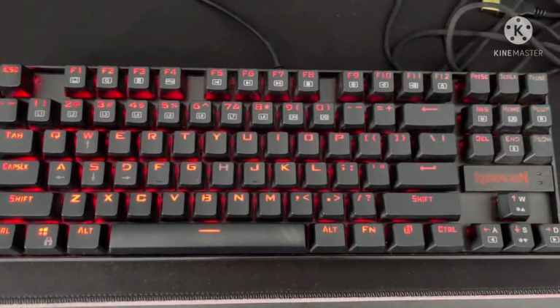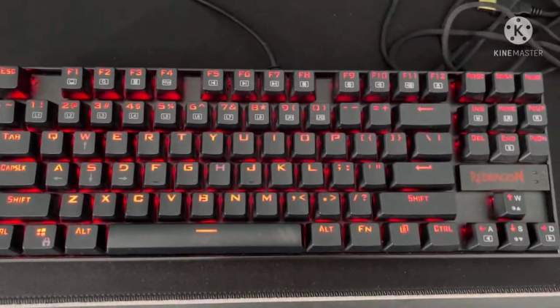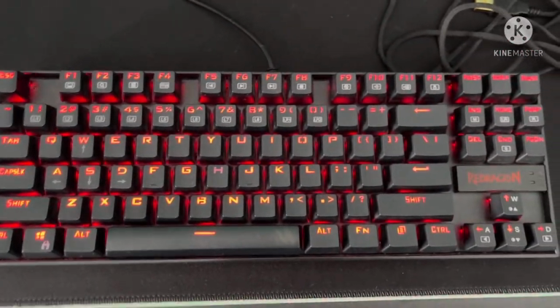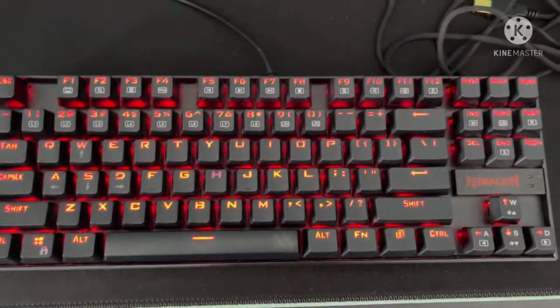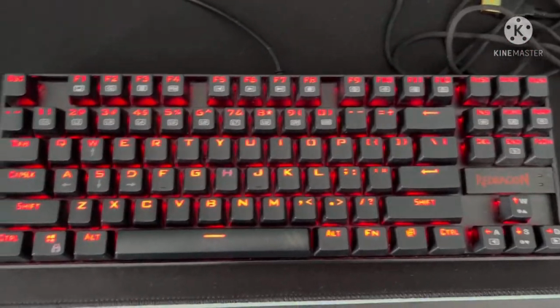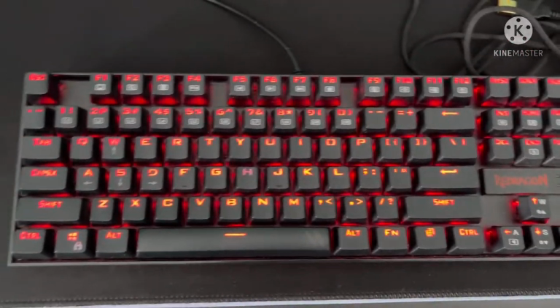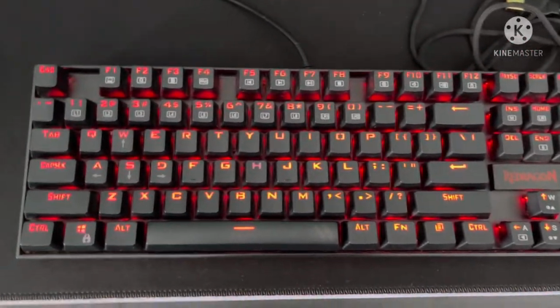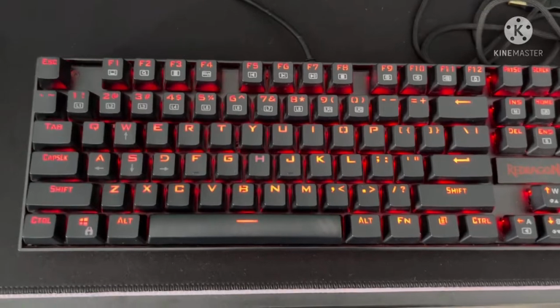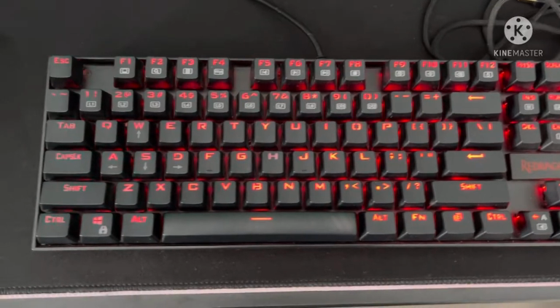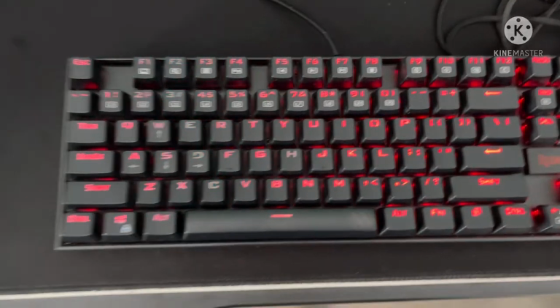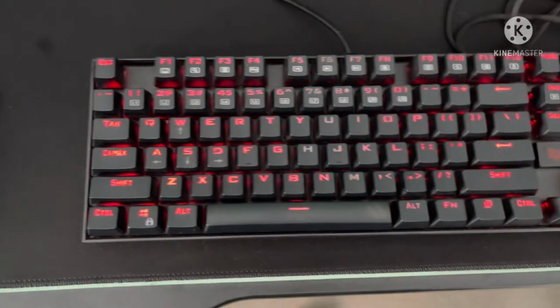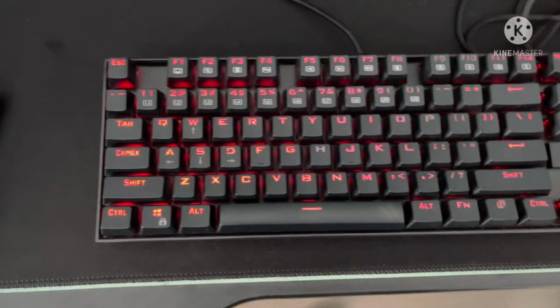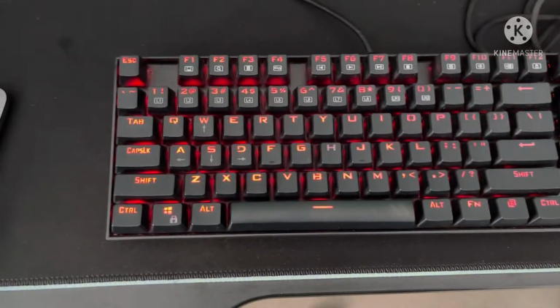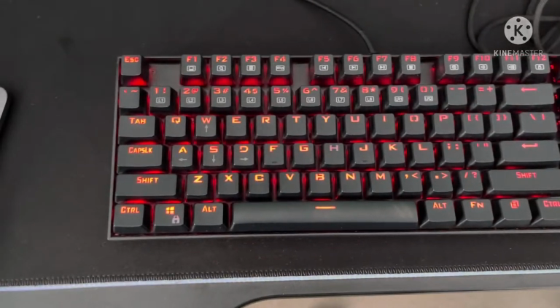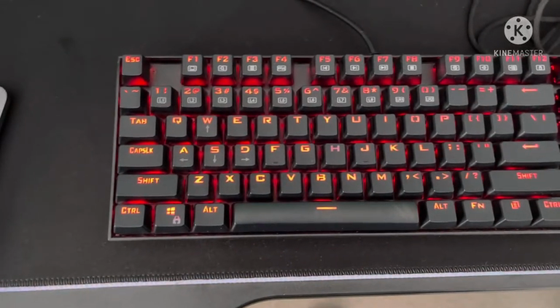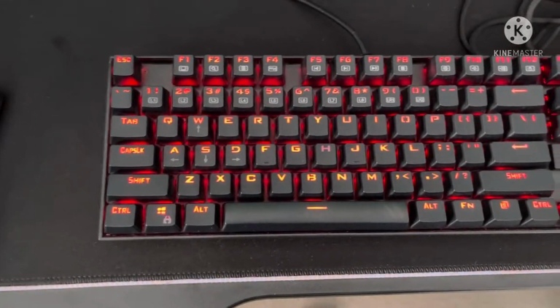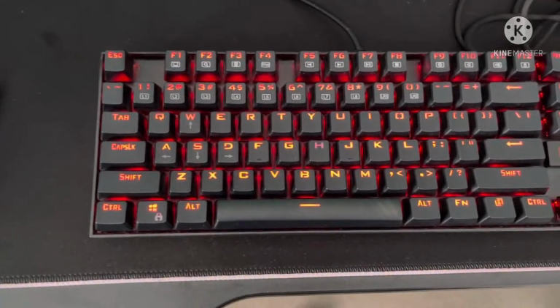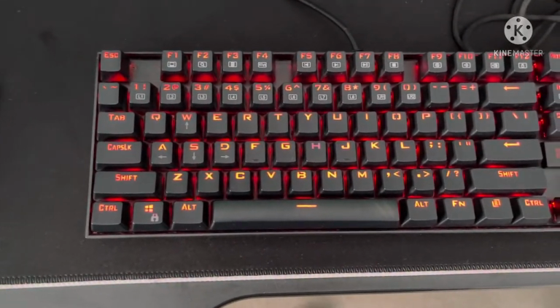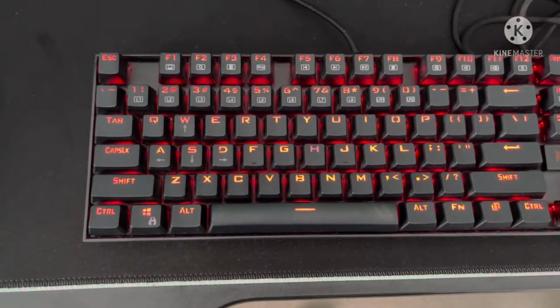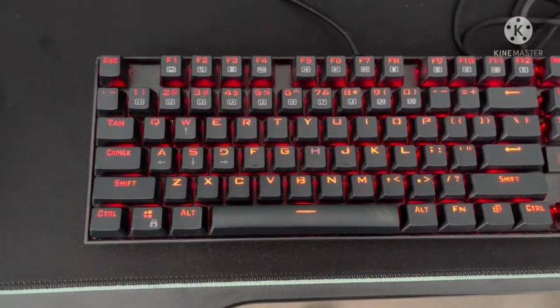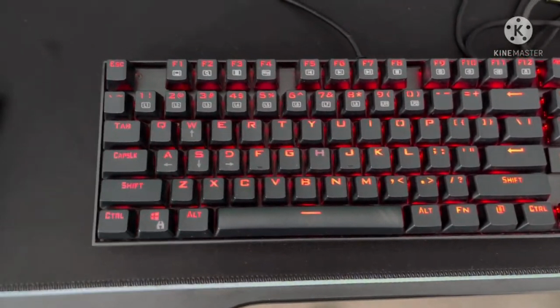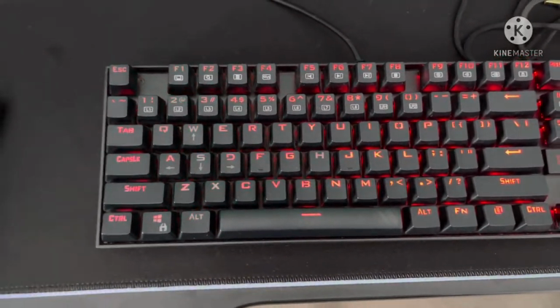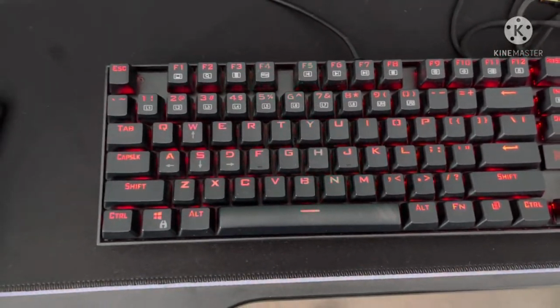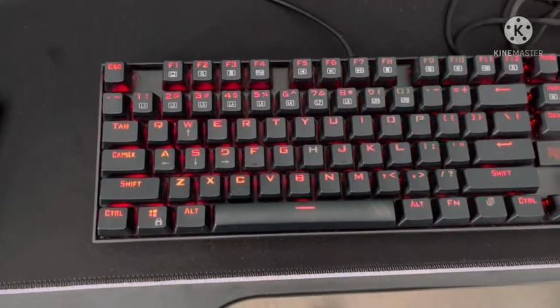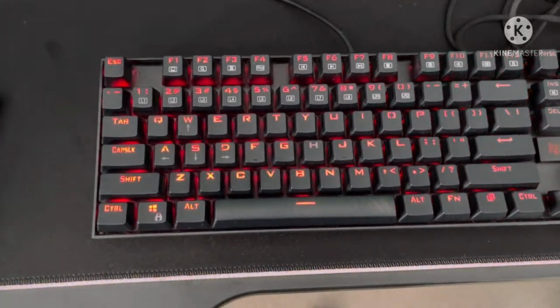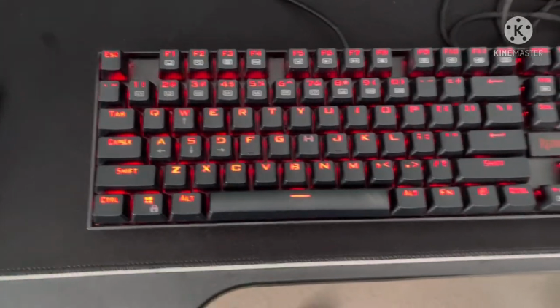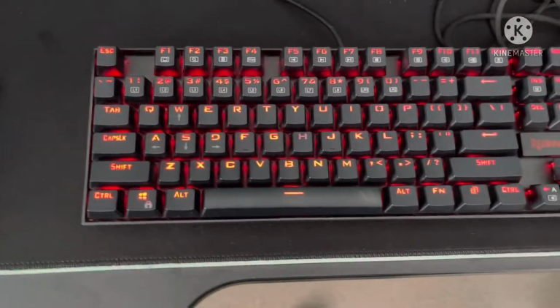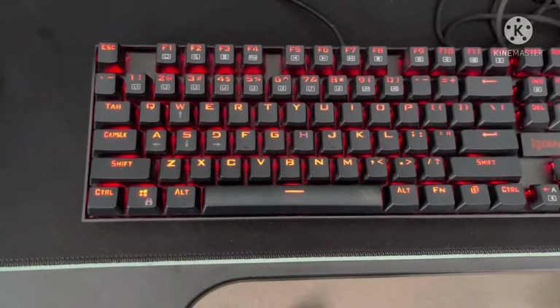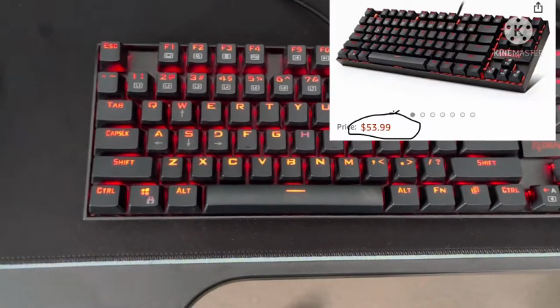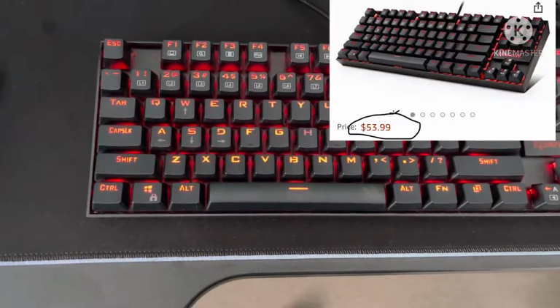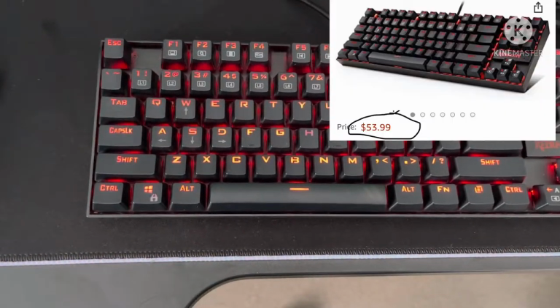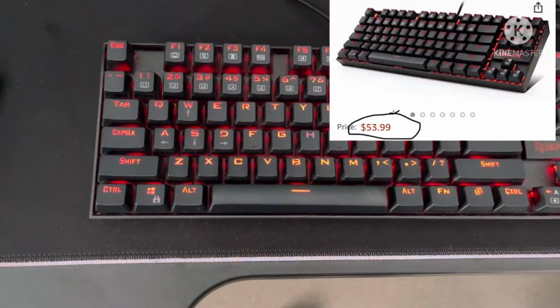But this keyboard is only $30 in the US, but here in AU it's like $60.